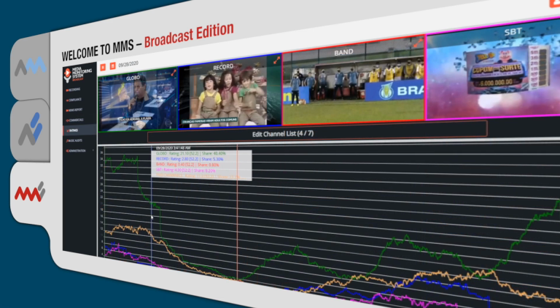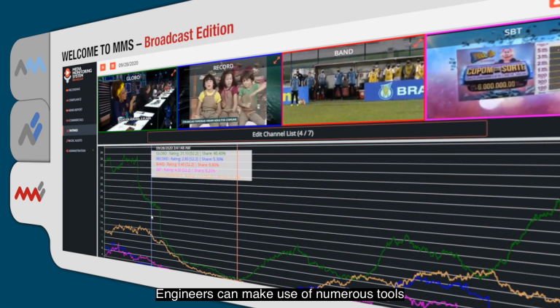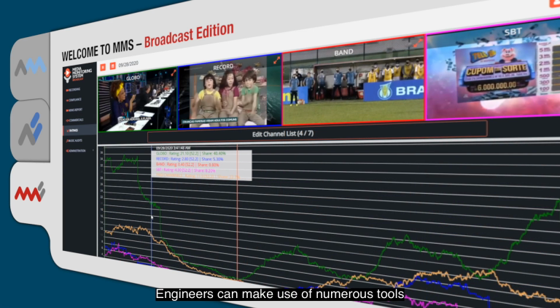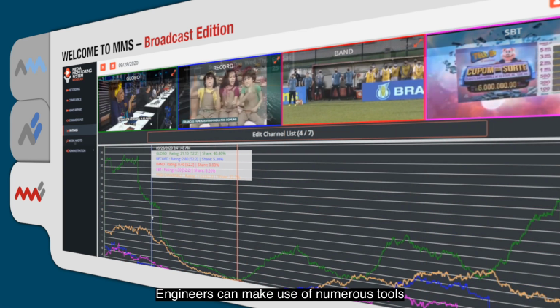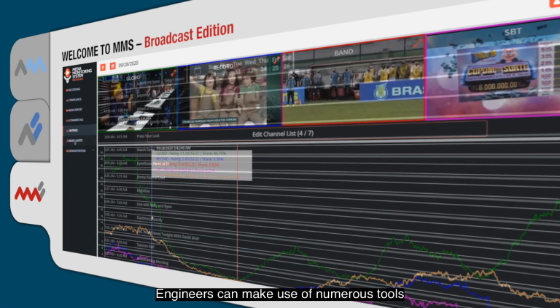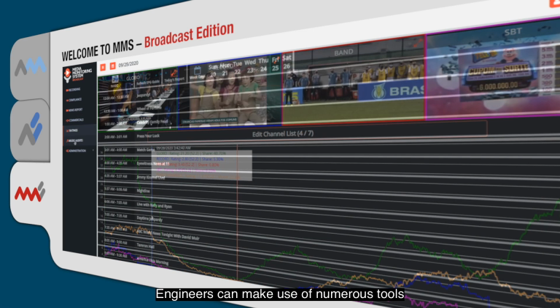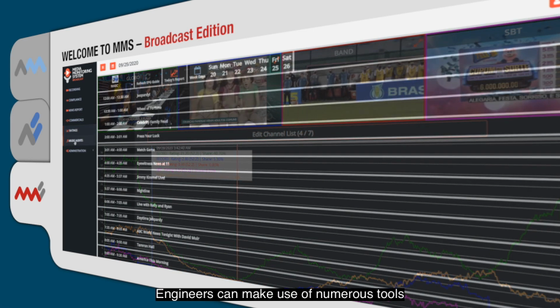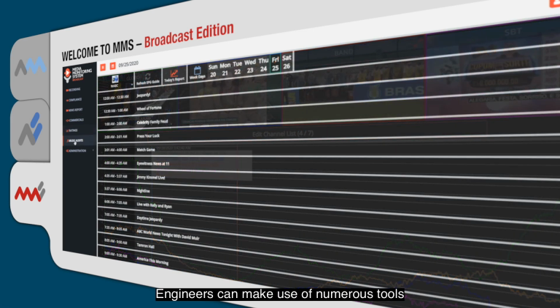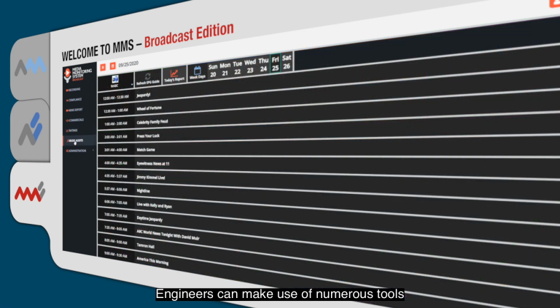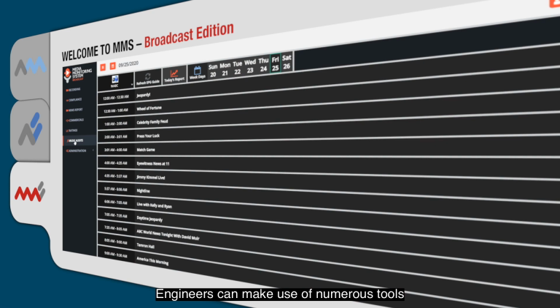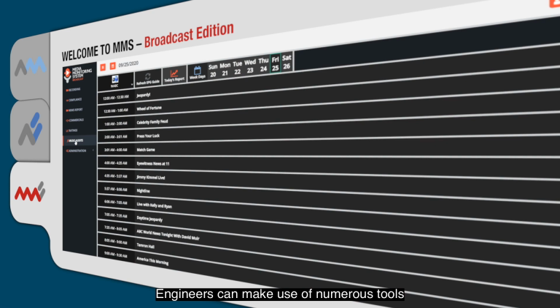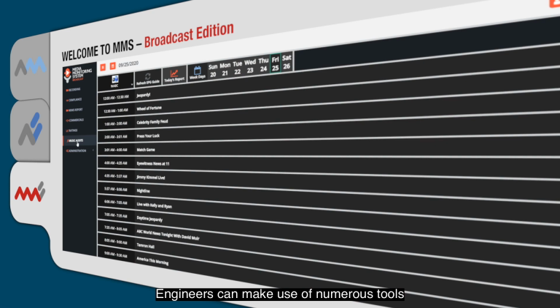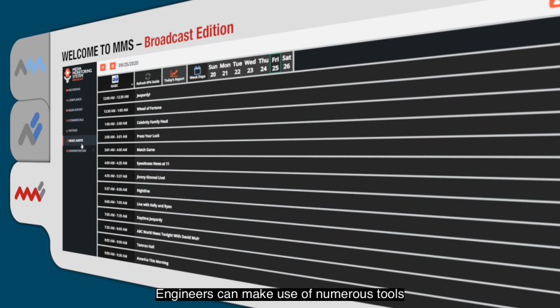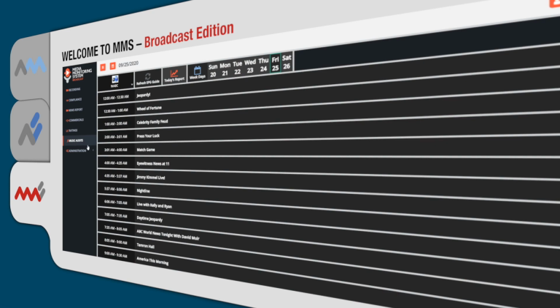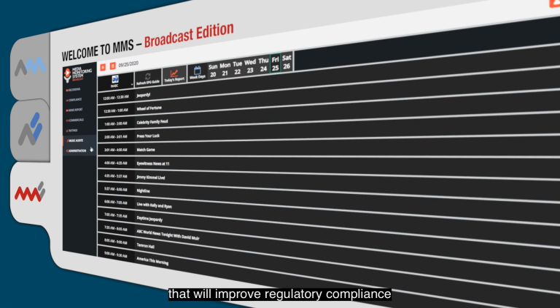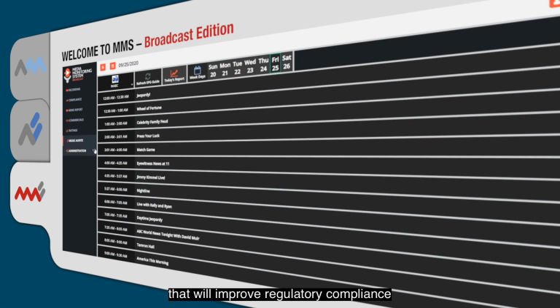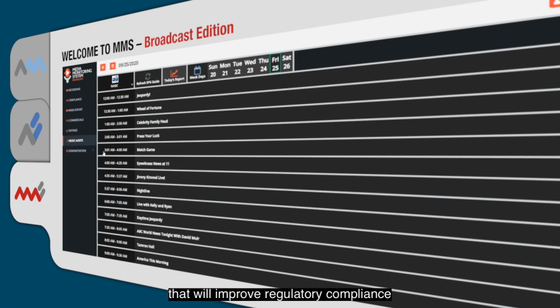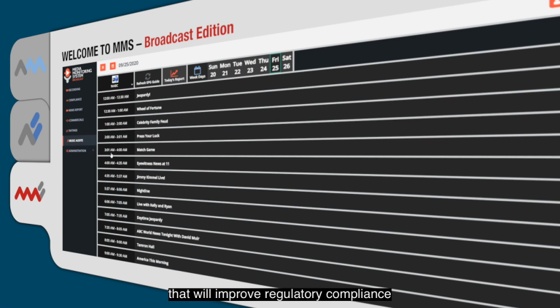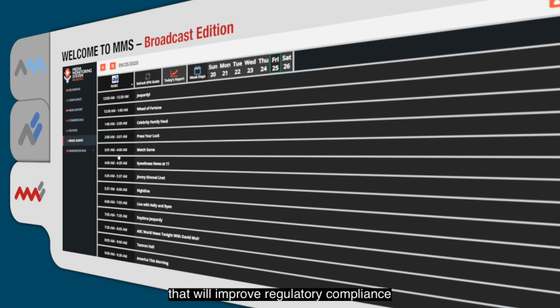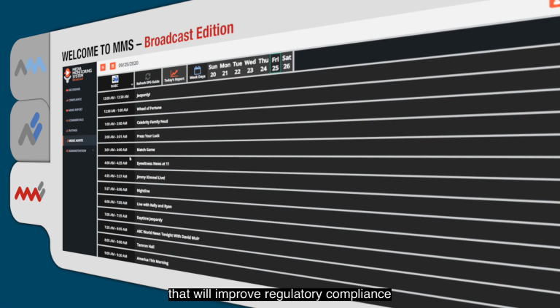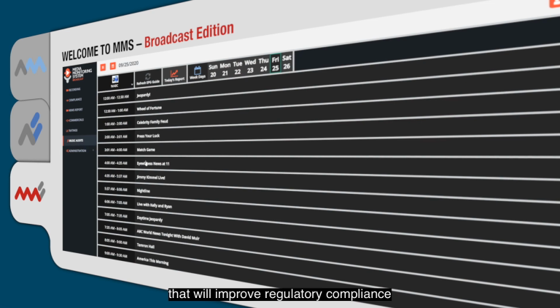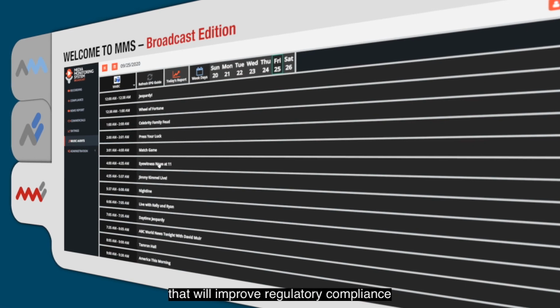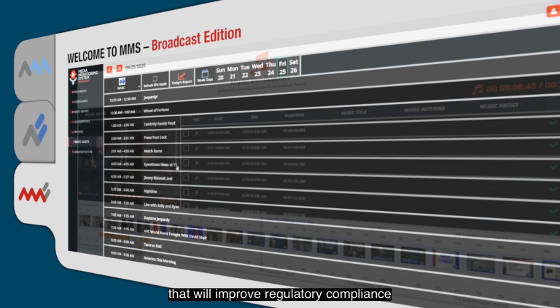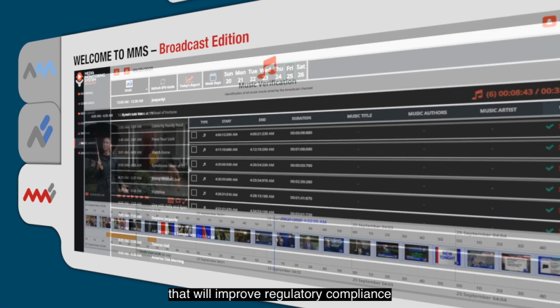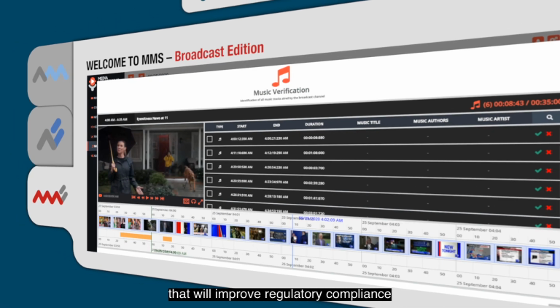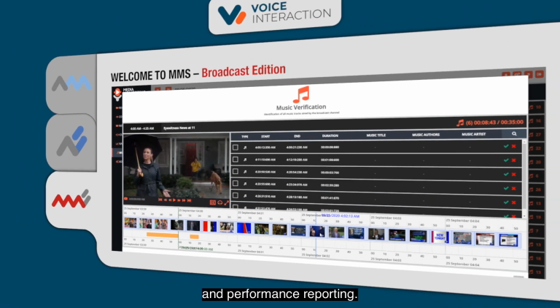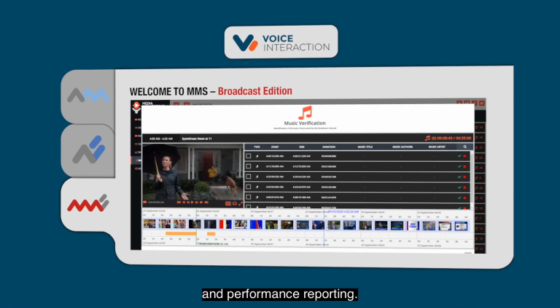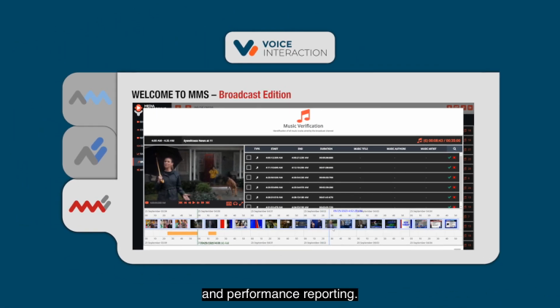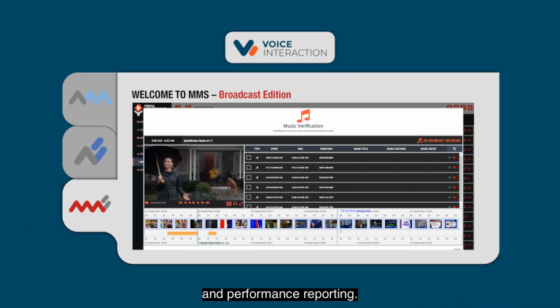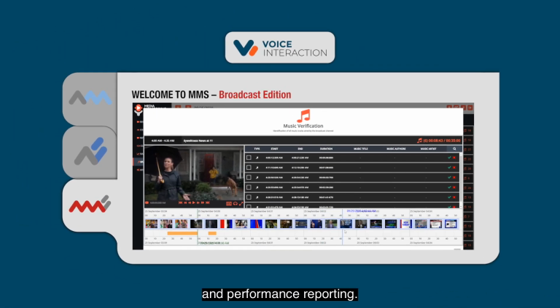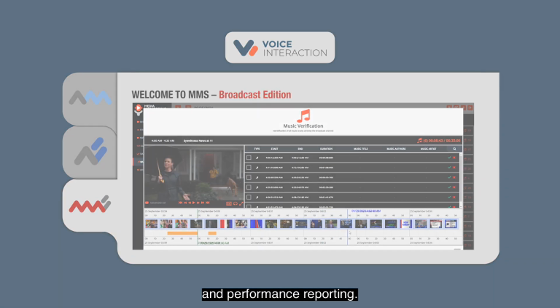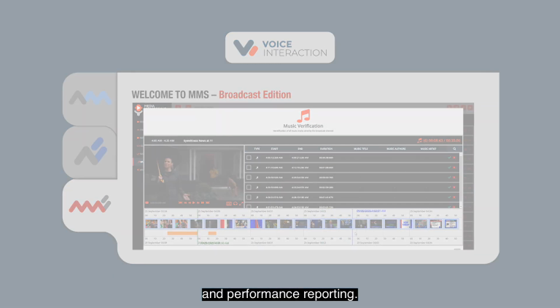Engineers can make use of numerous tools that will improve regulatory compliance and performance reporting.